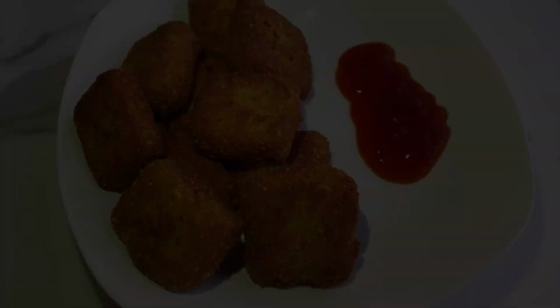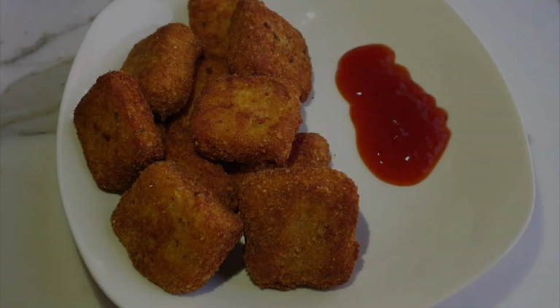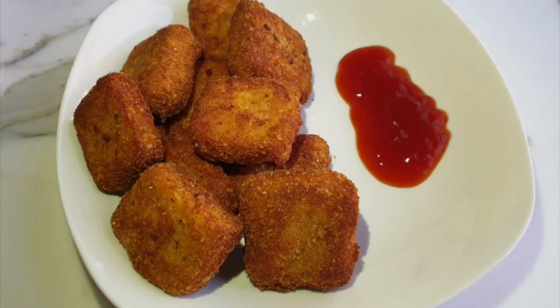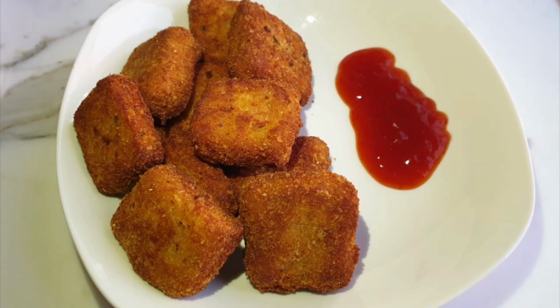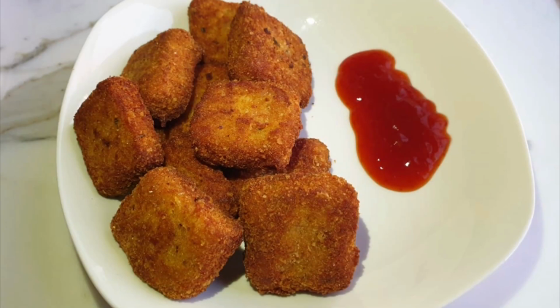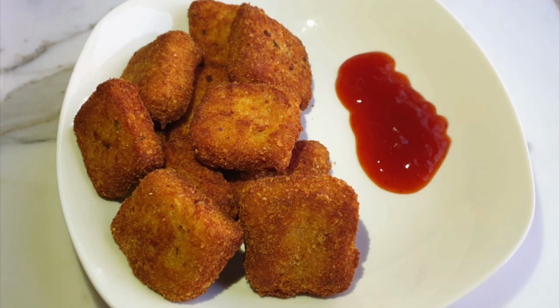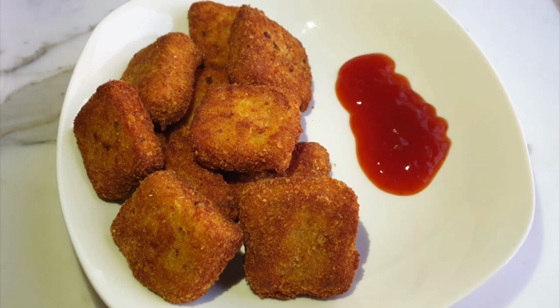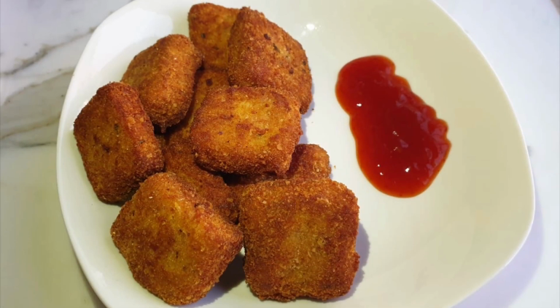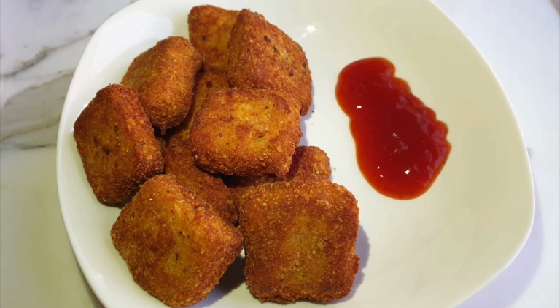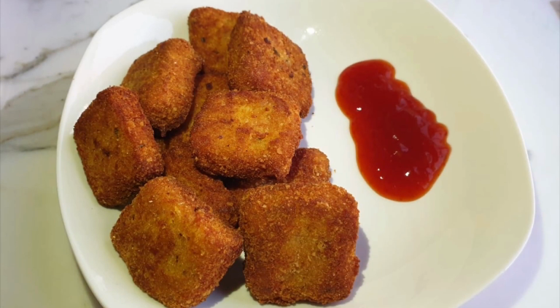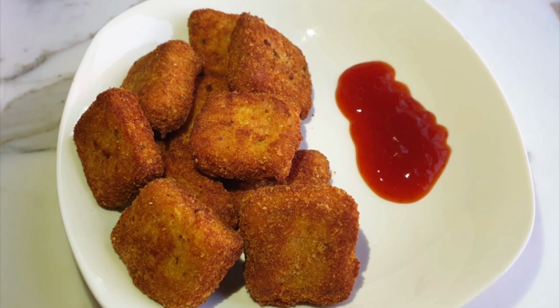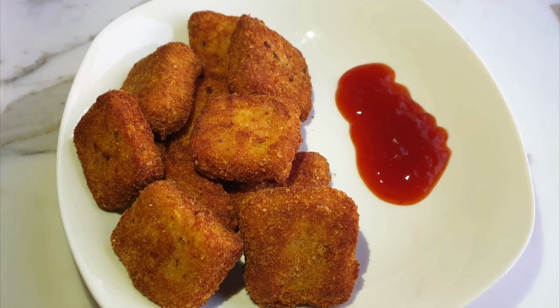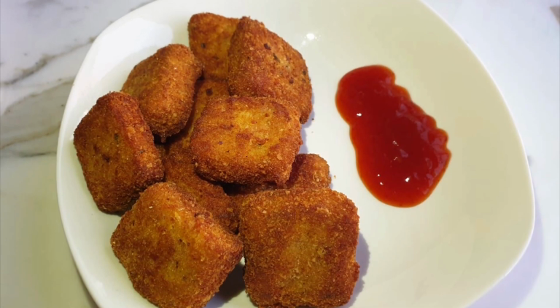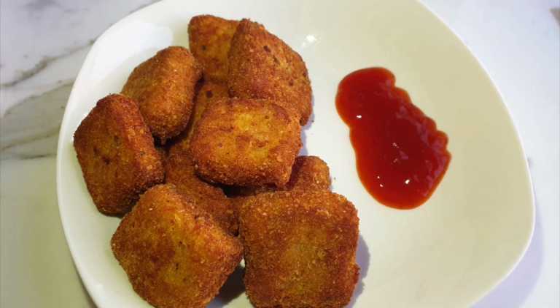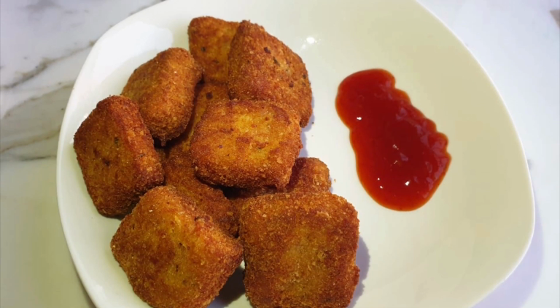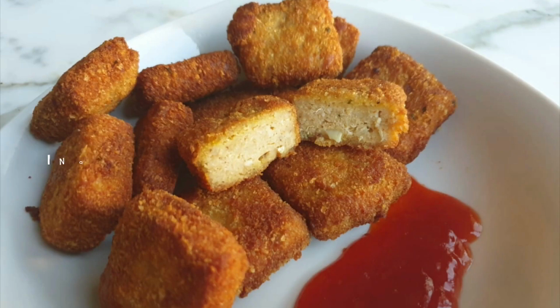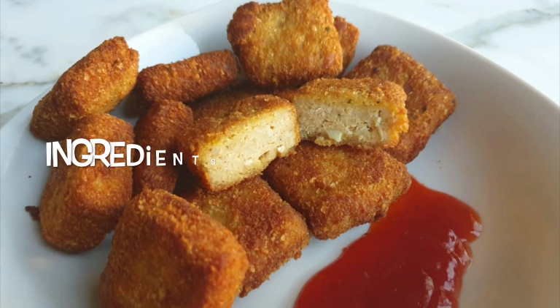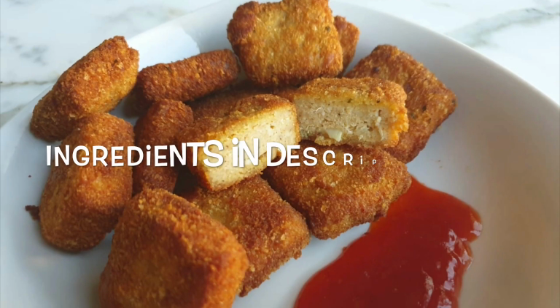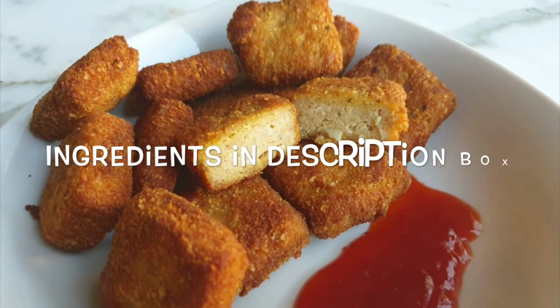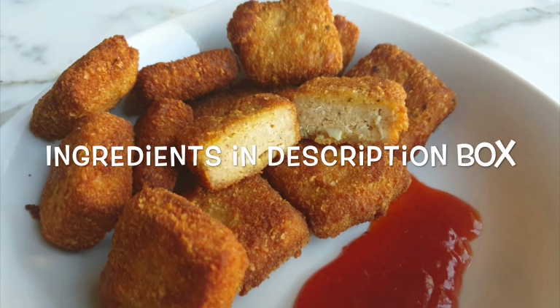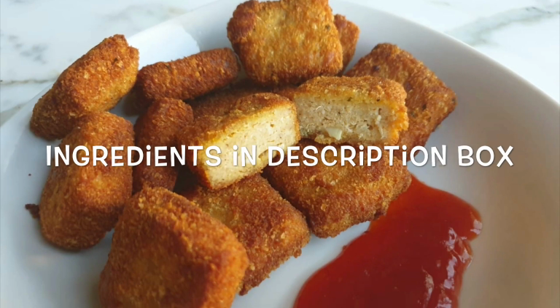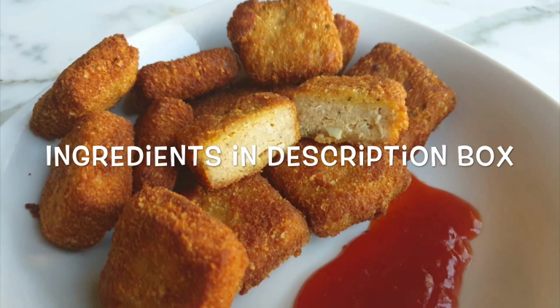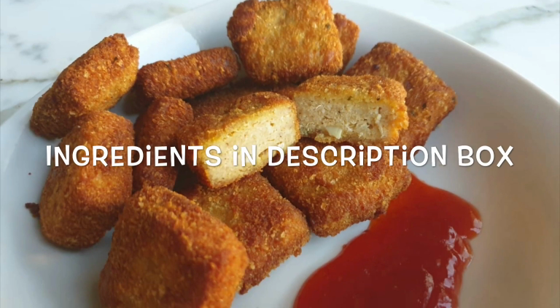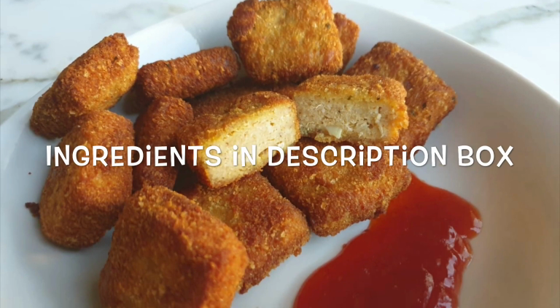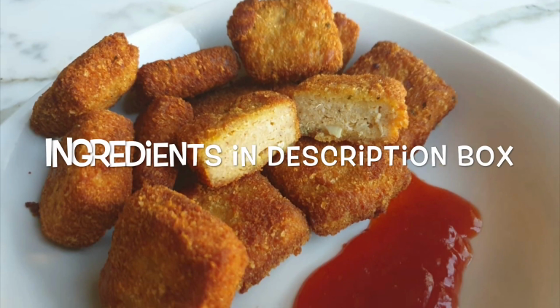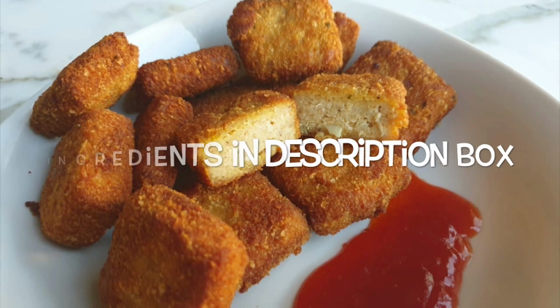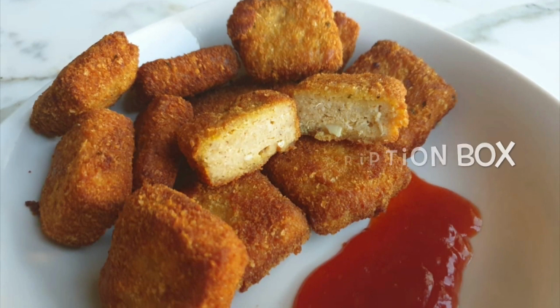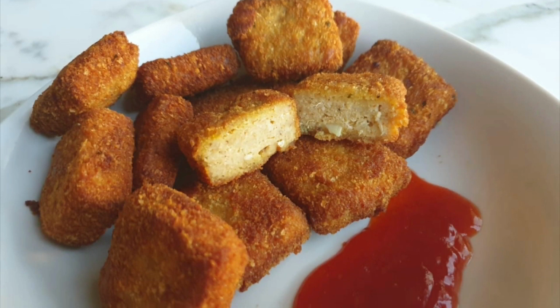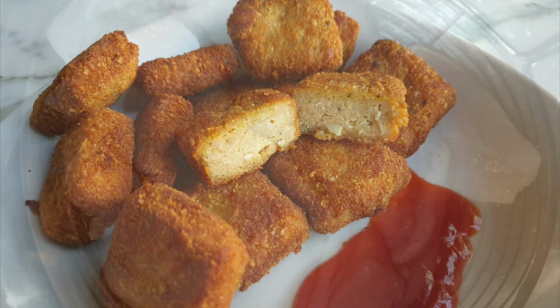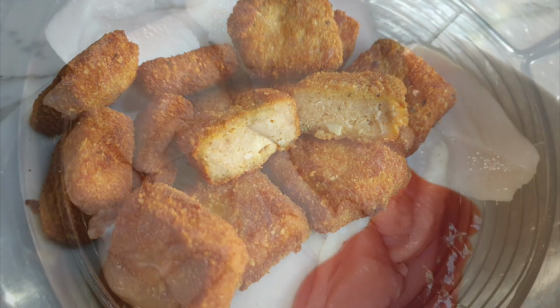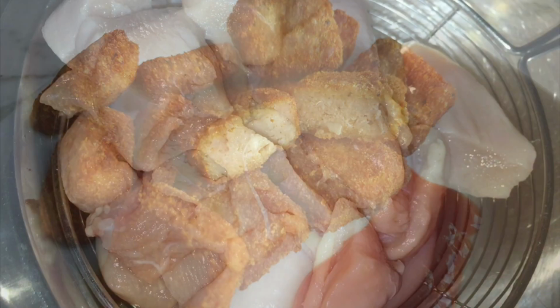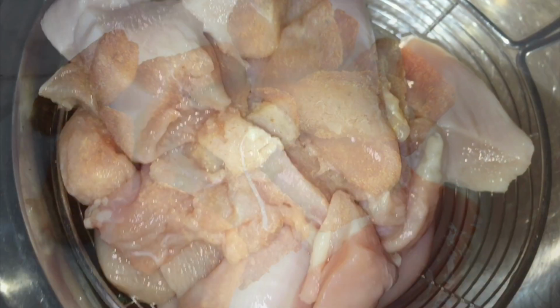I have not made a video of chicken for a long time. This is about 600g of boneless chicken.